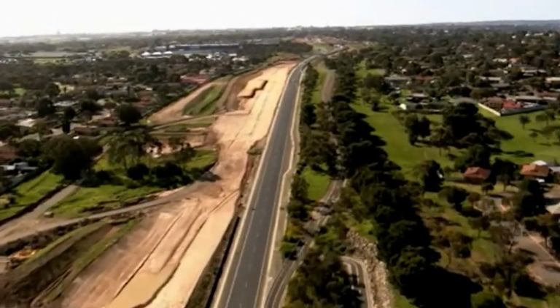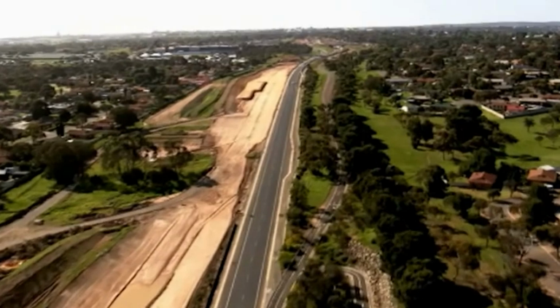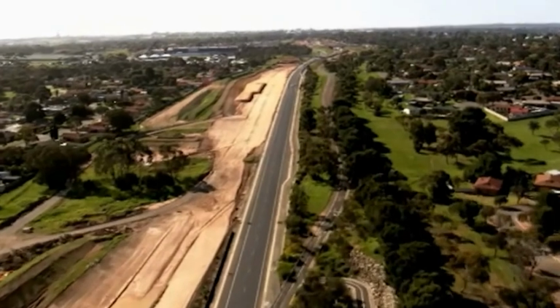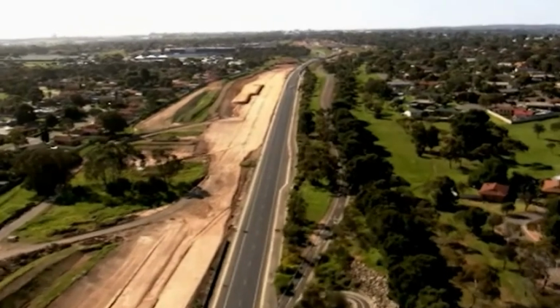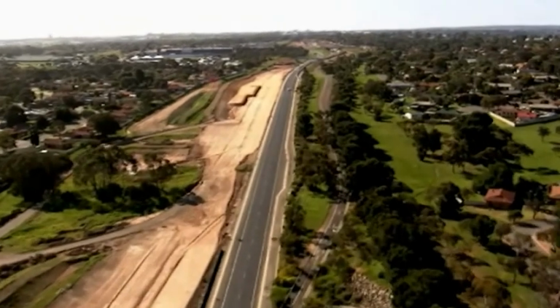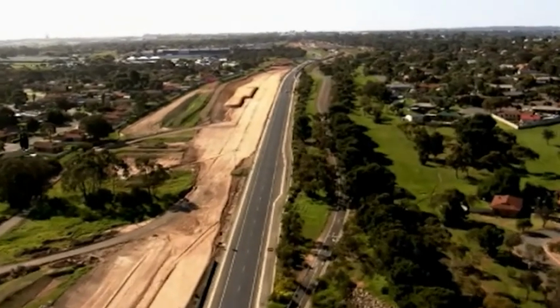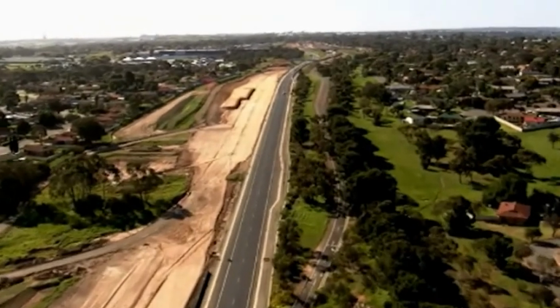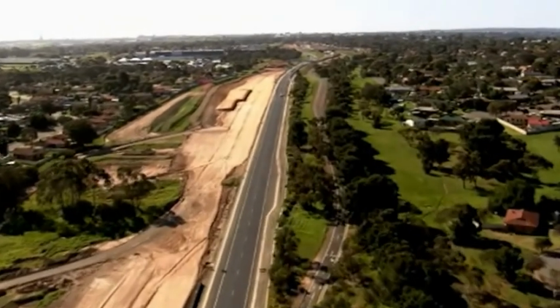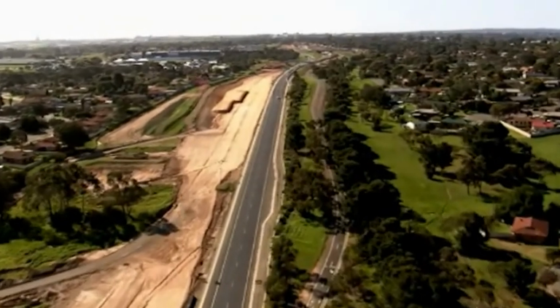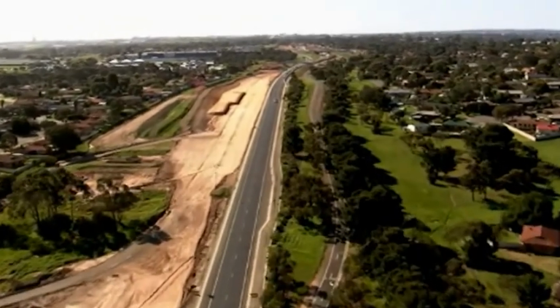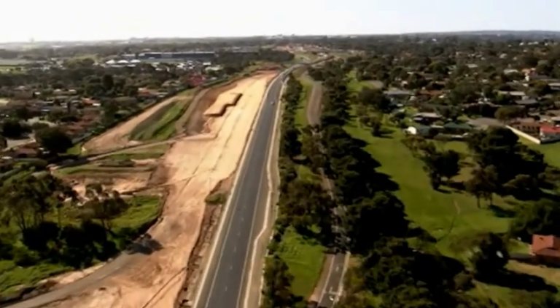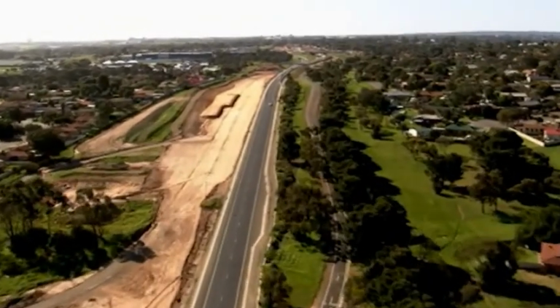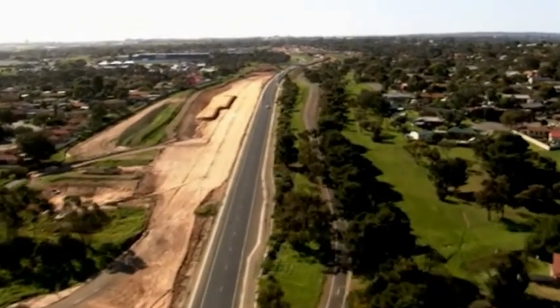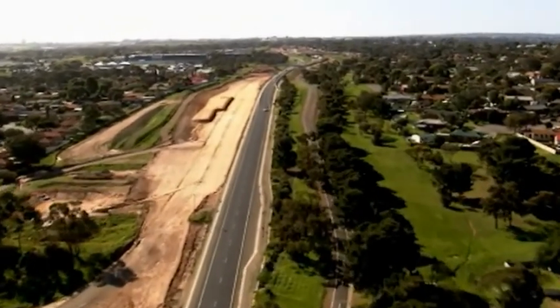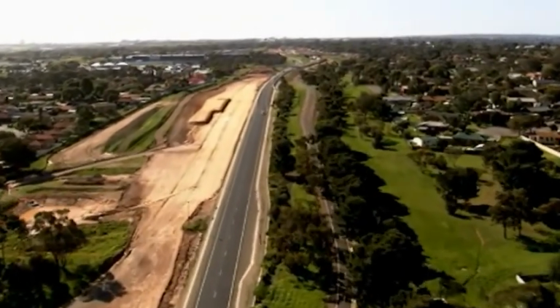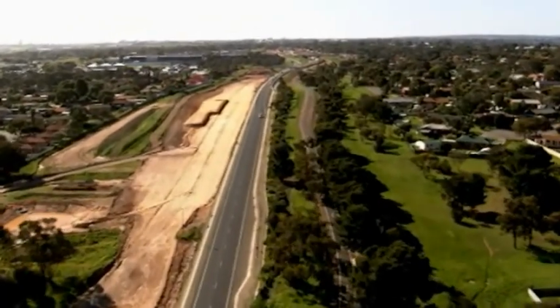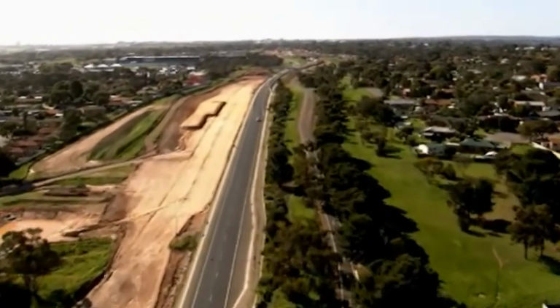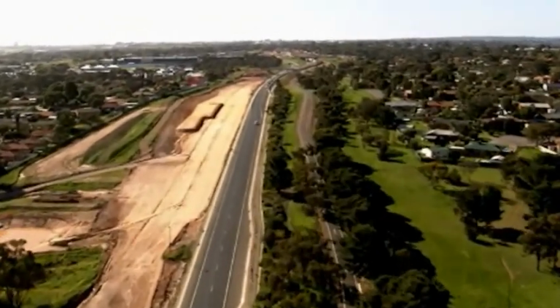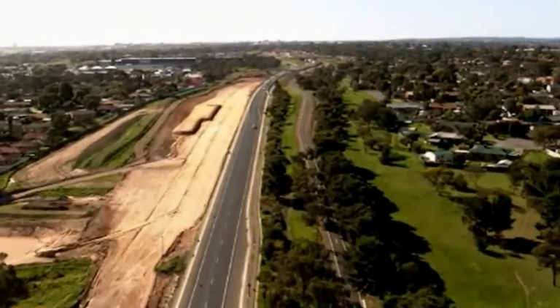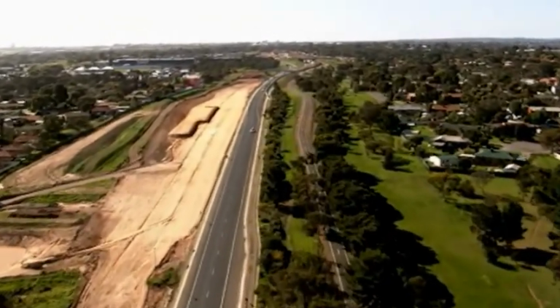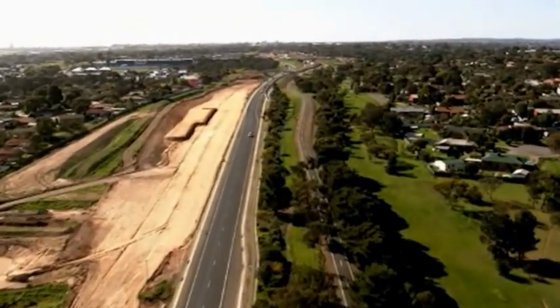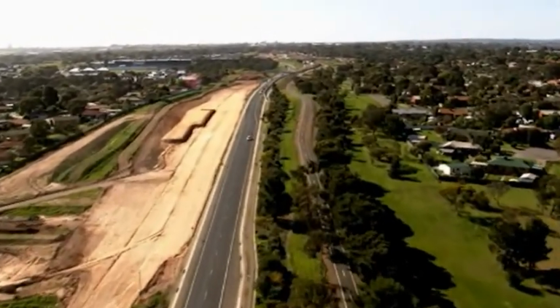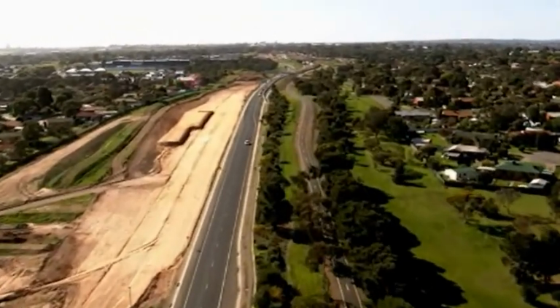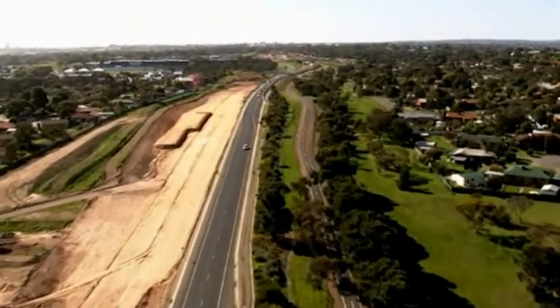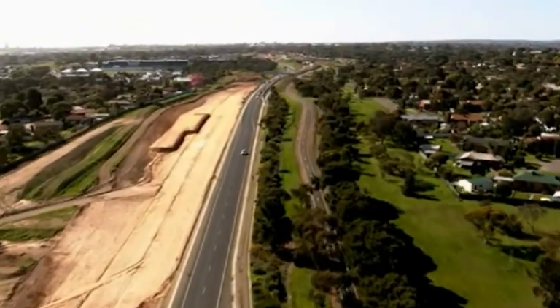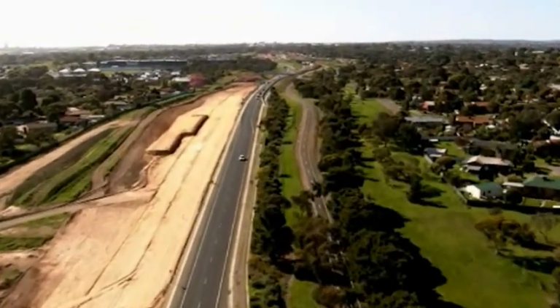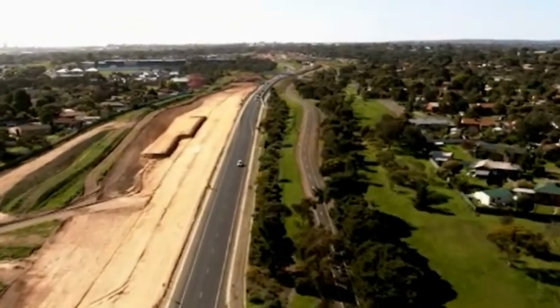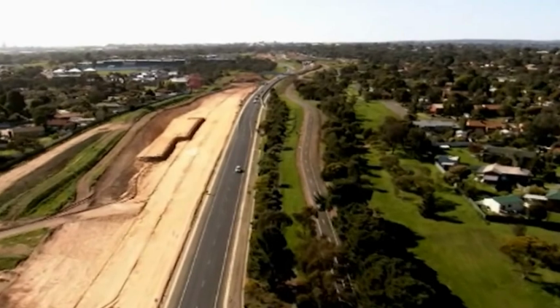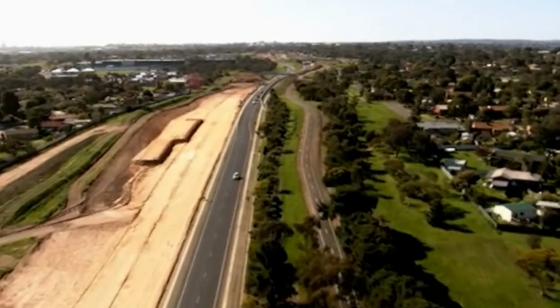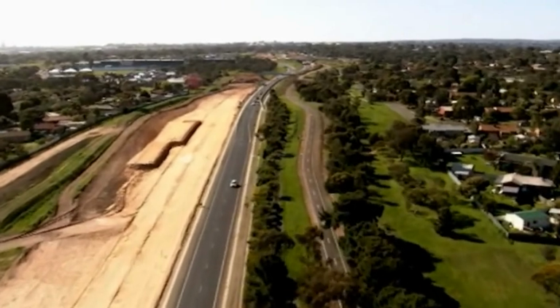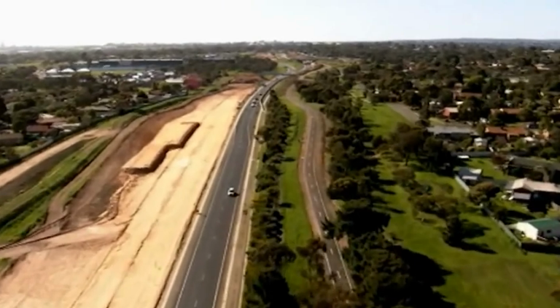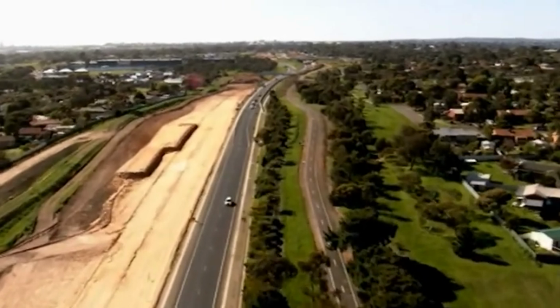More than 2 million tonnes of soil and rock is being excavated, moved and reused on site.